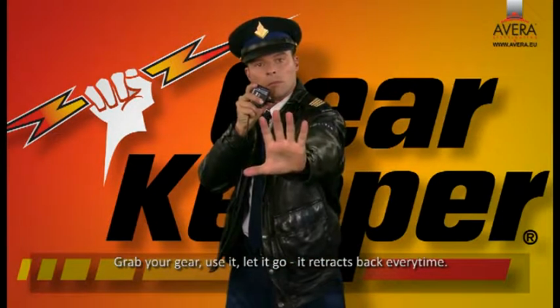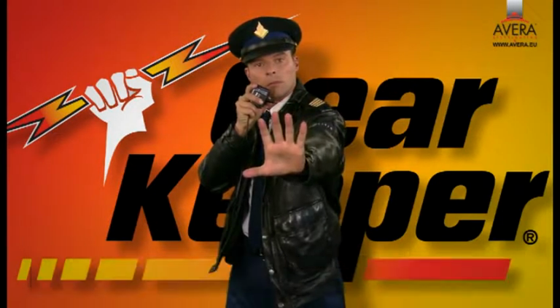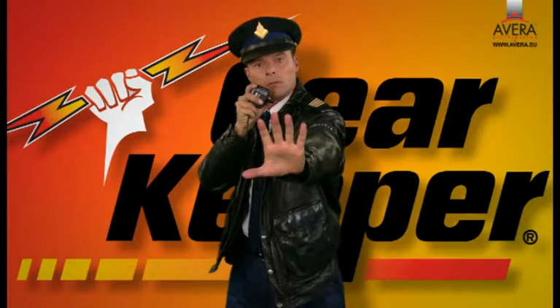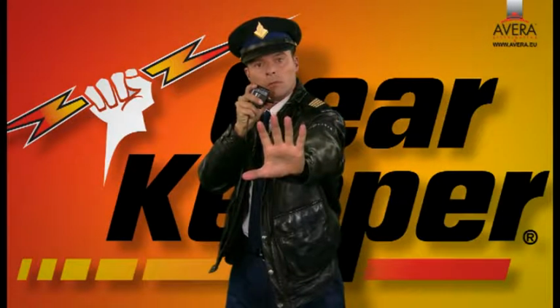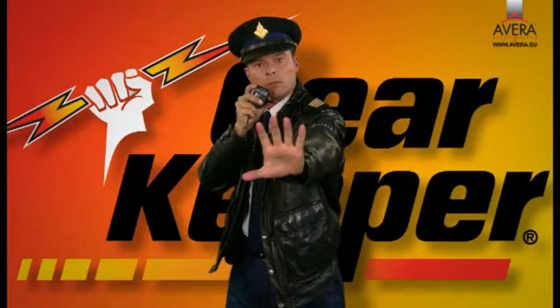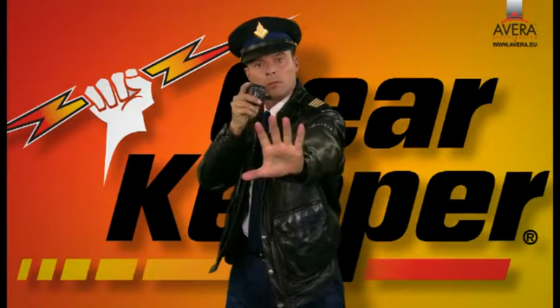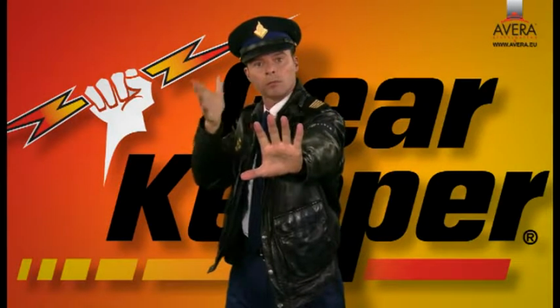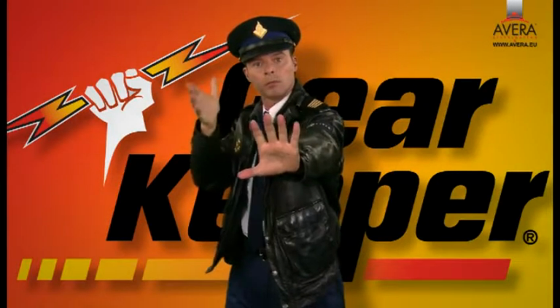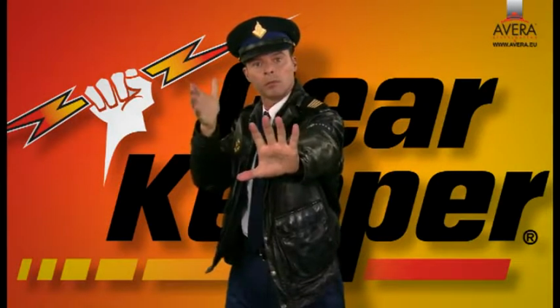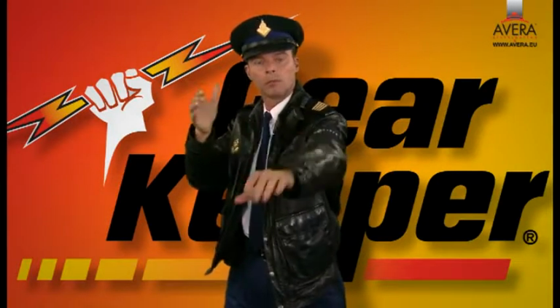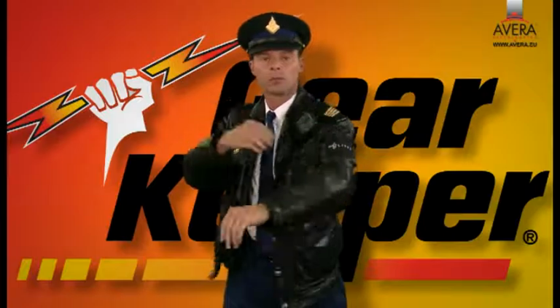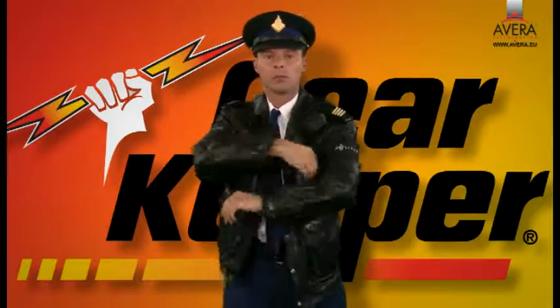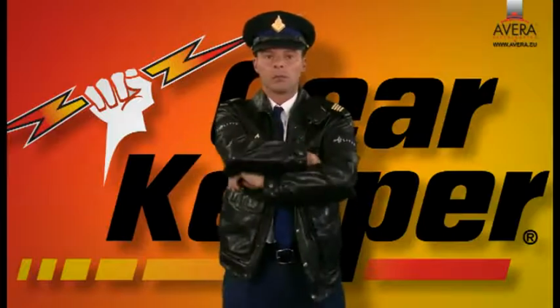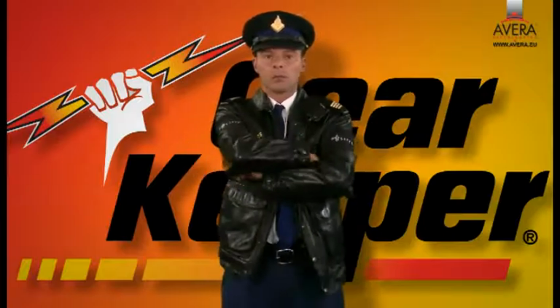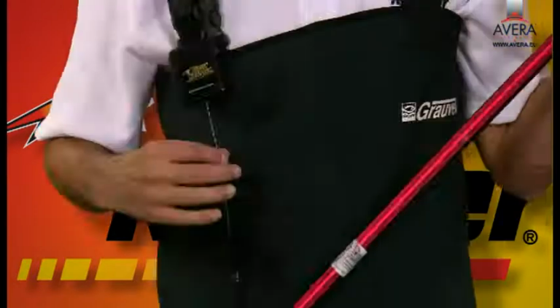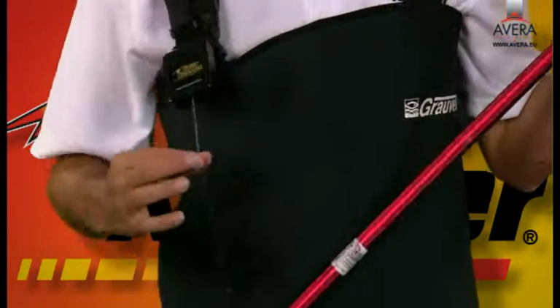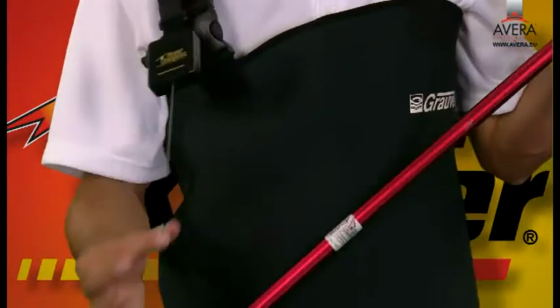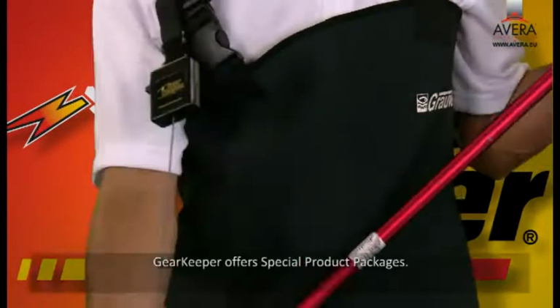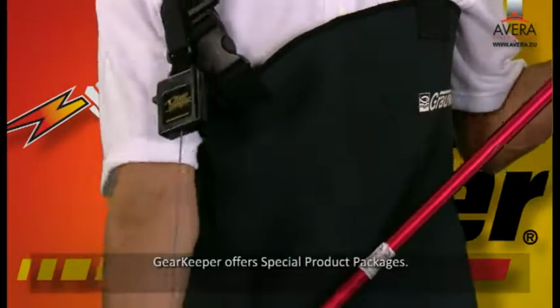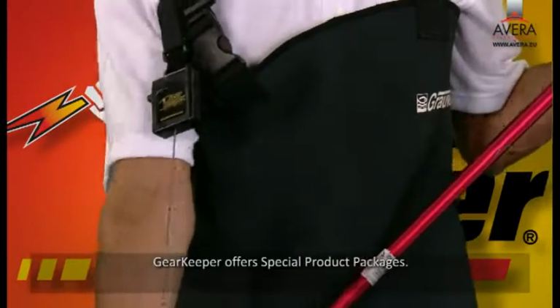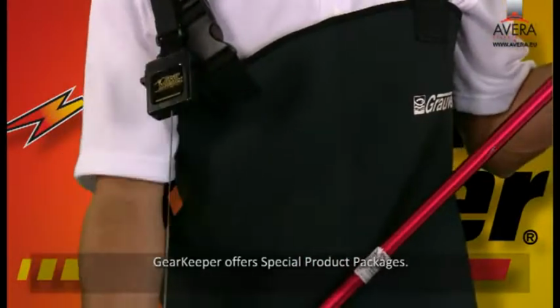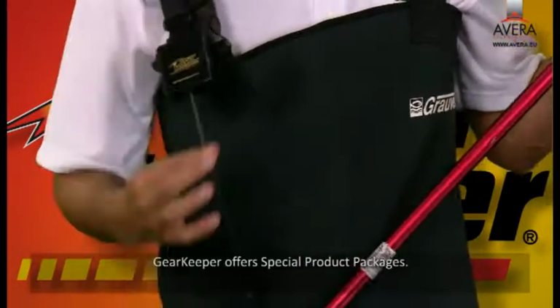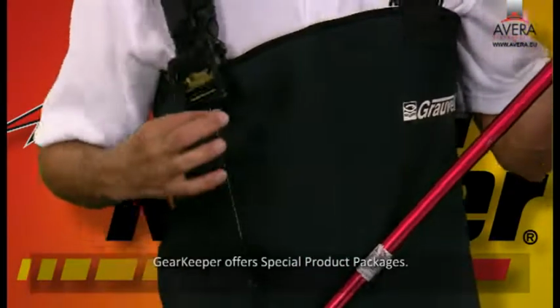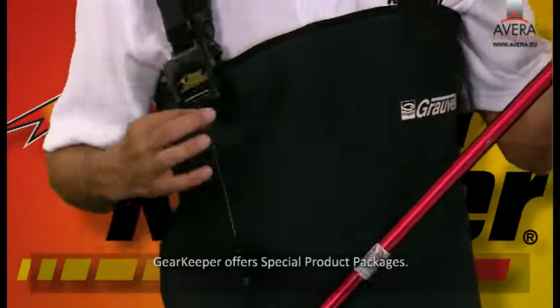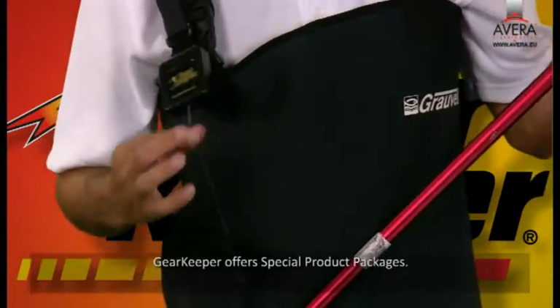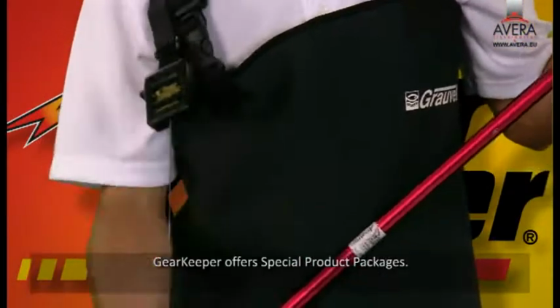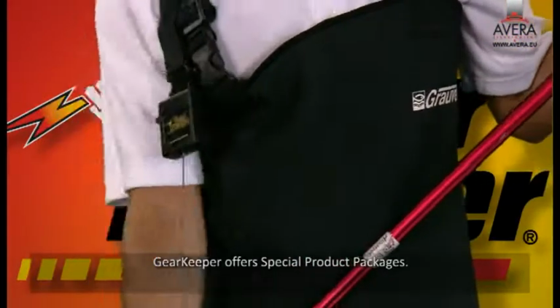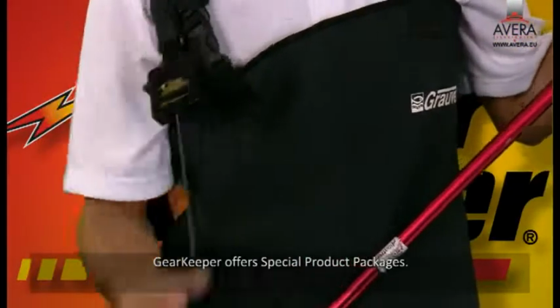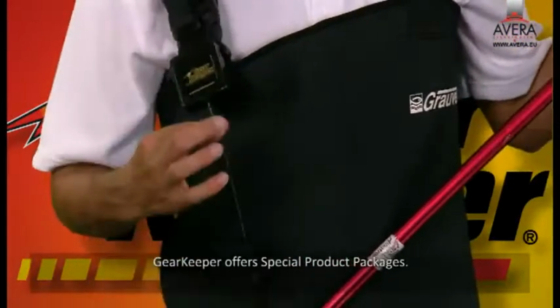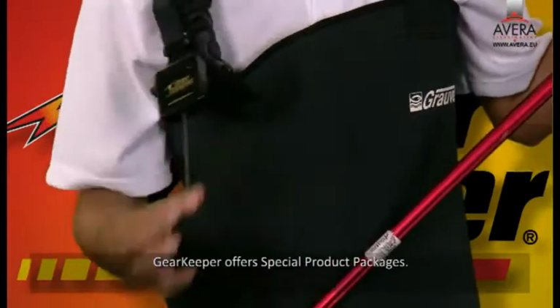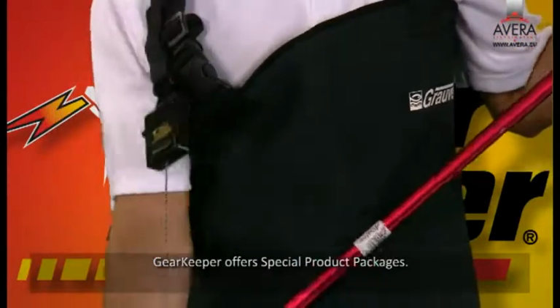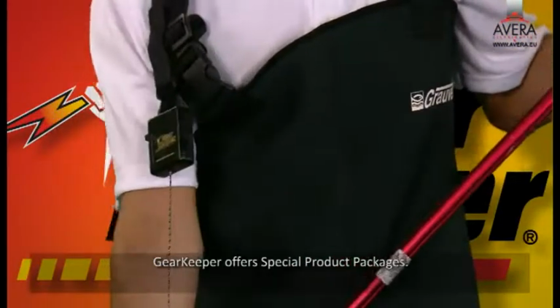Grab your gear, use it, let it go. It retracts back every time.